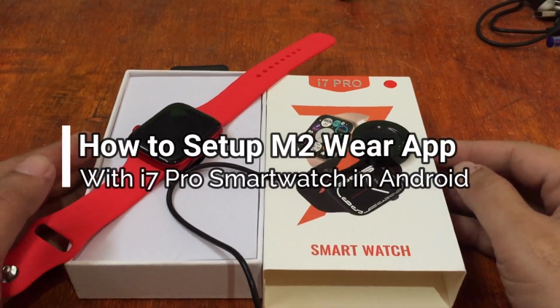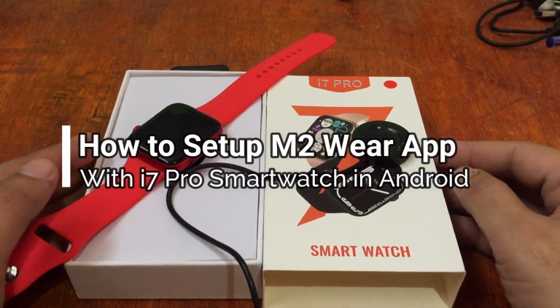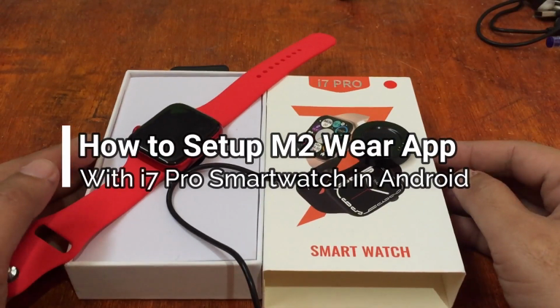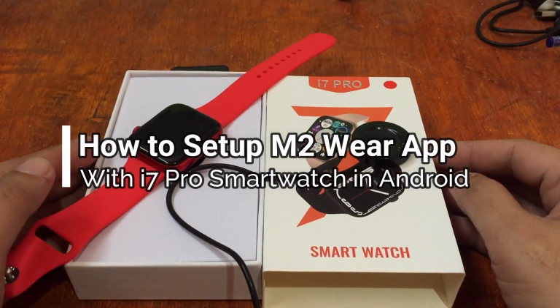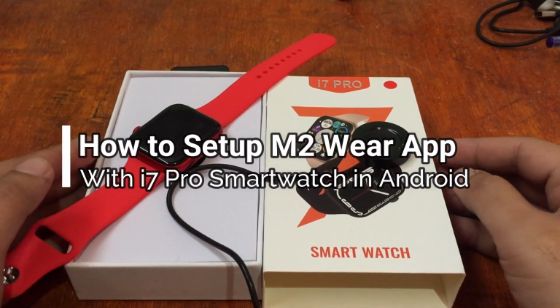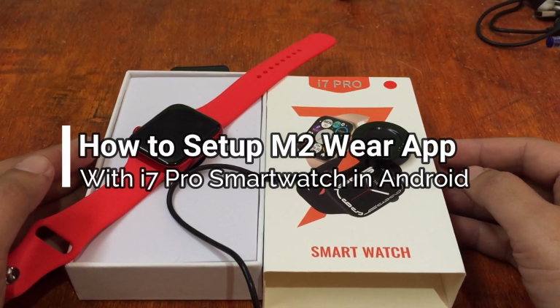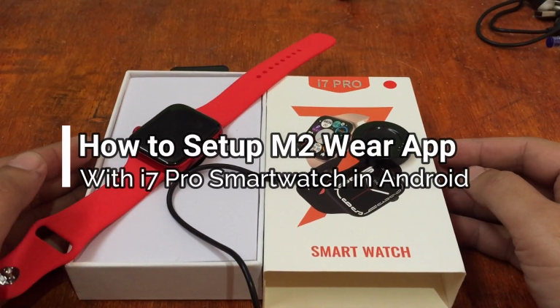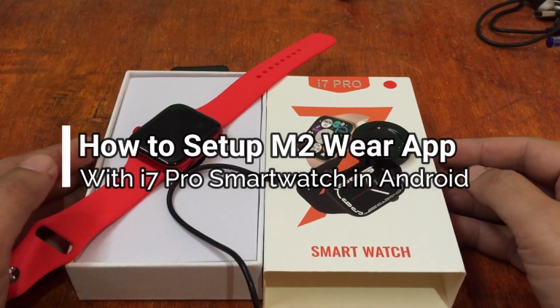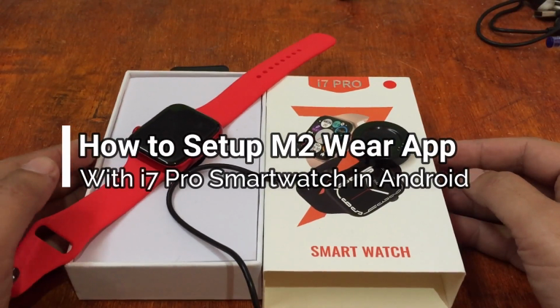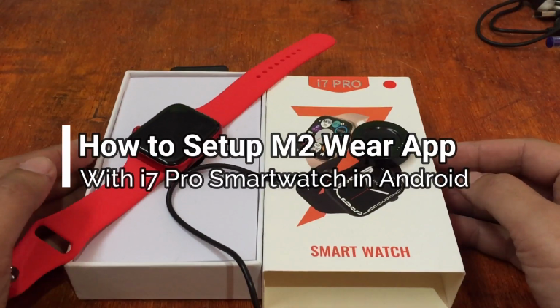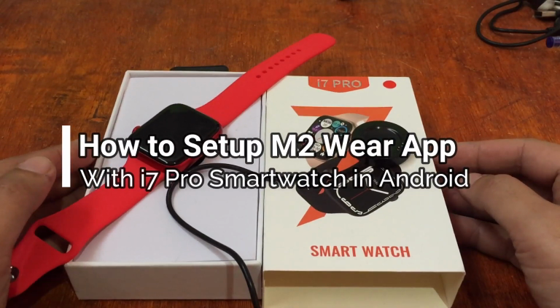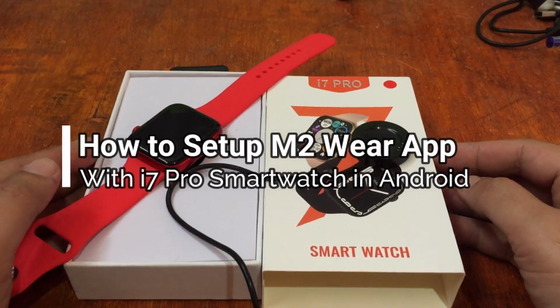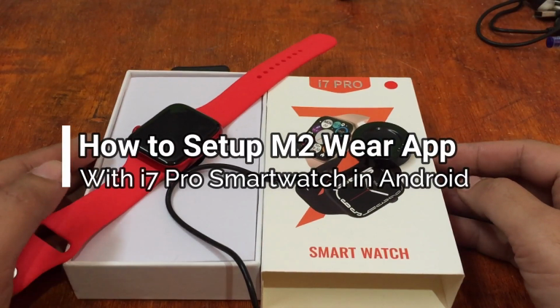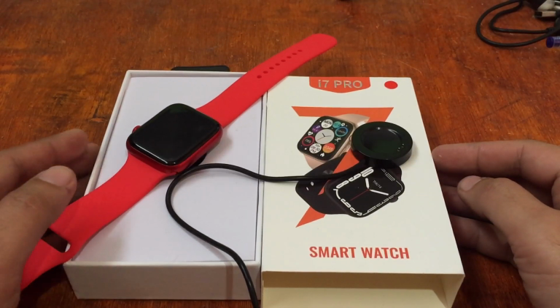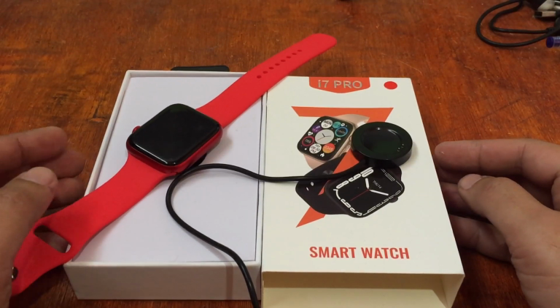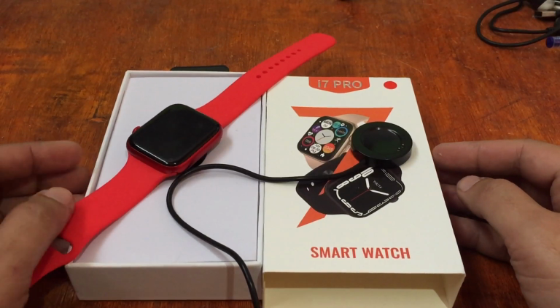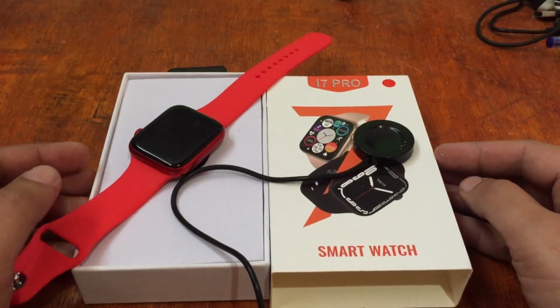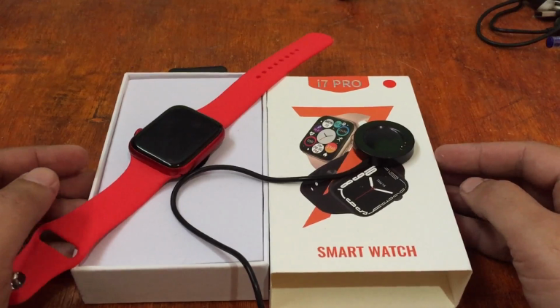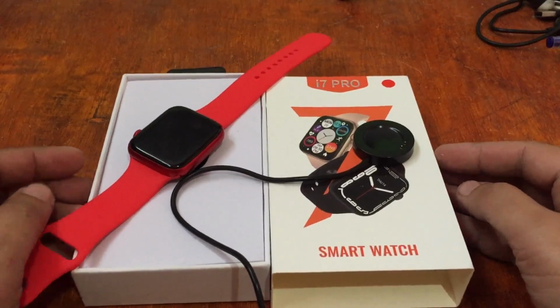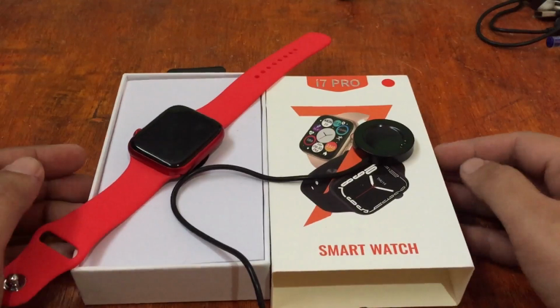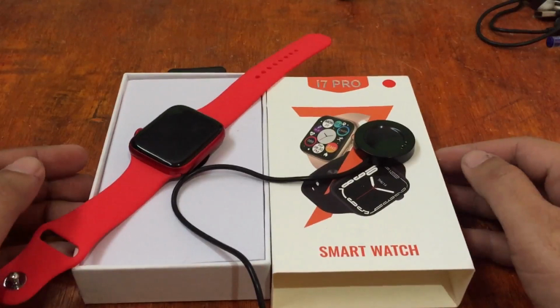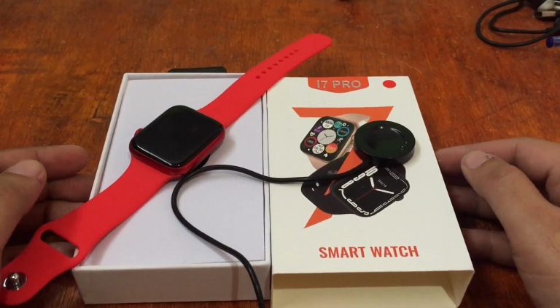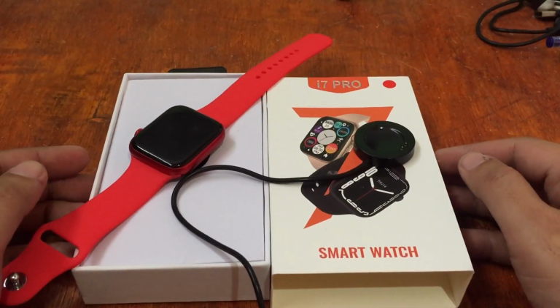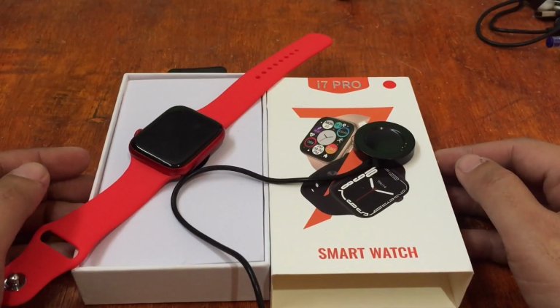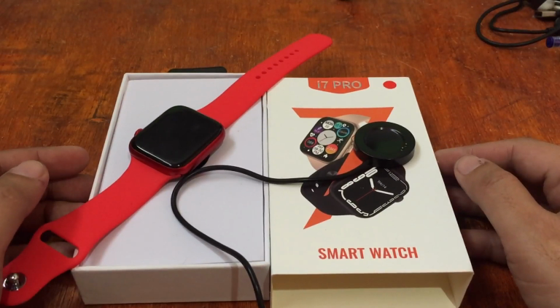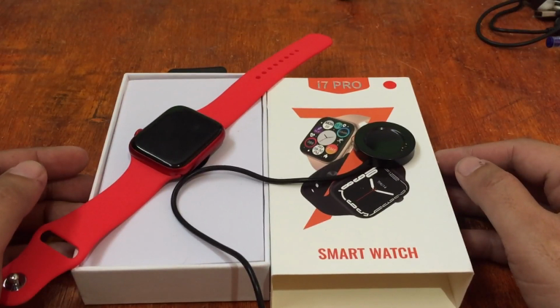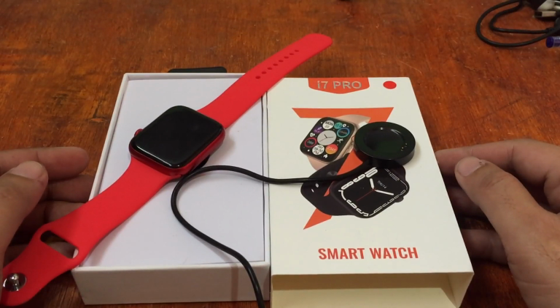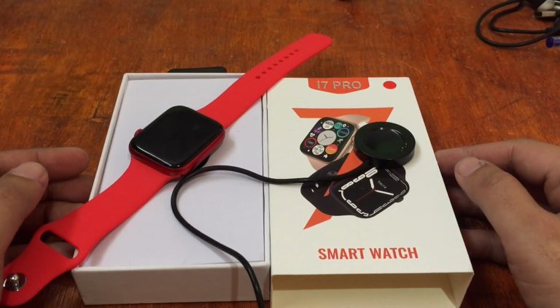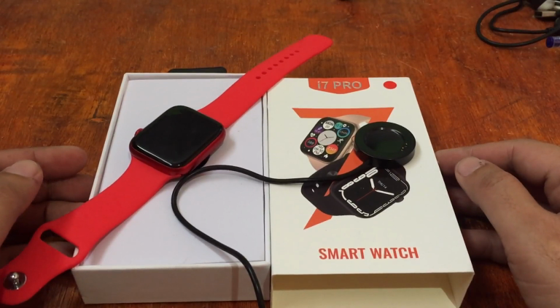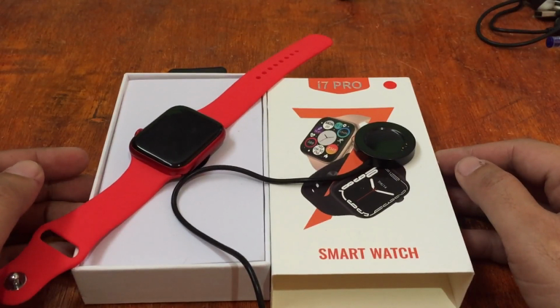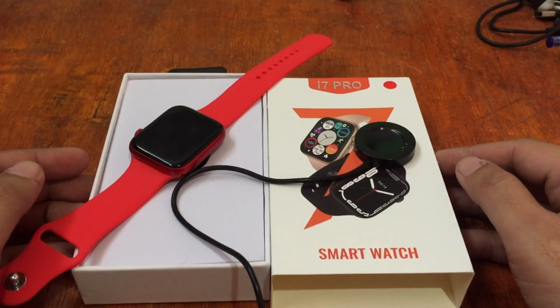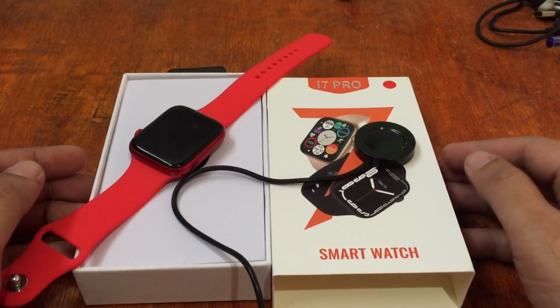Good morning, this is smartwatchspecifications.com, the premier site for smartwatch specs, news and reviews.